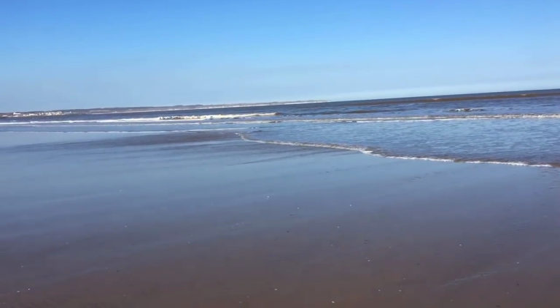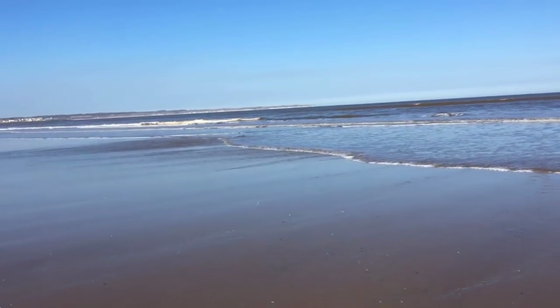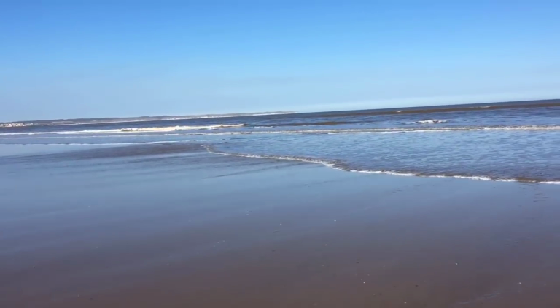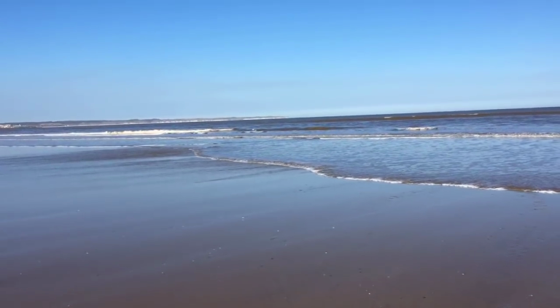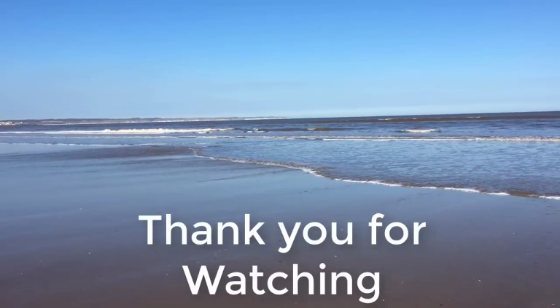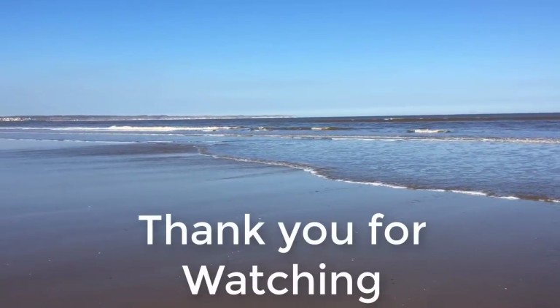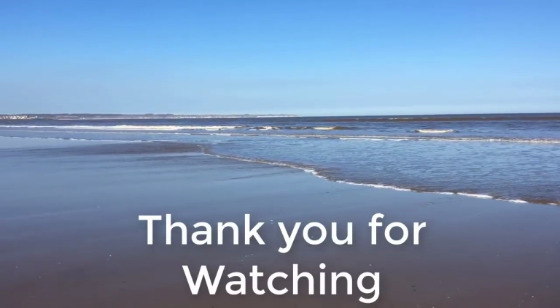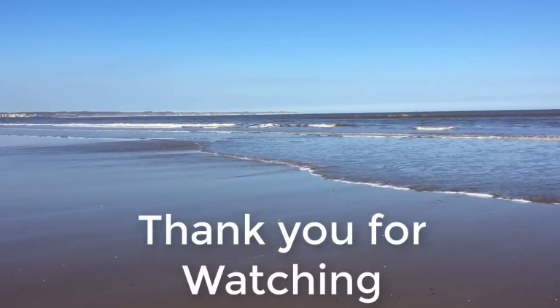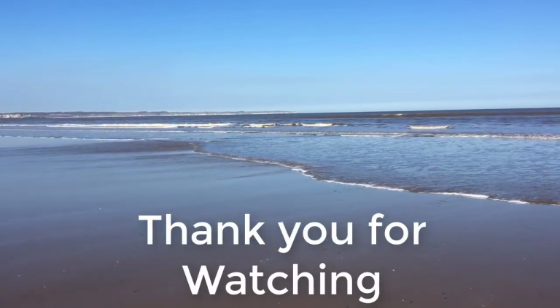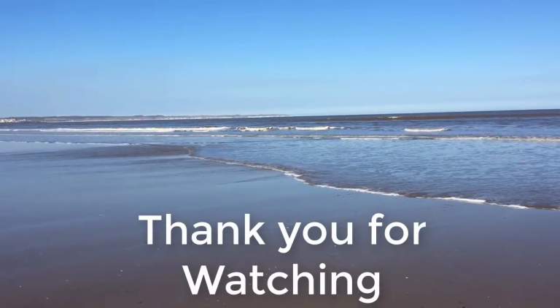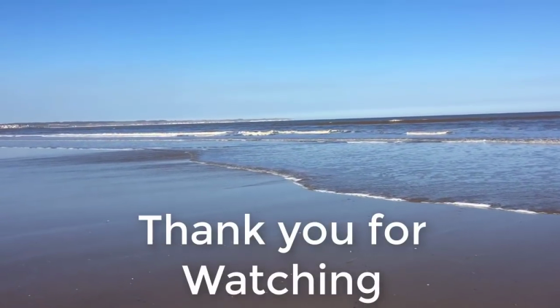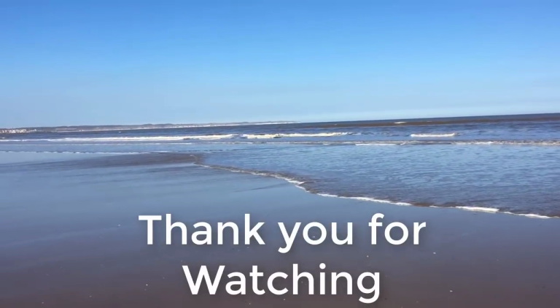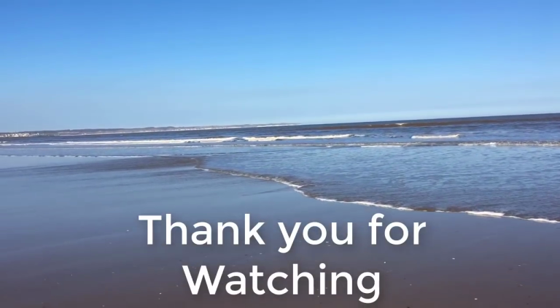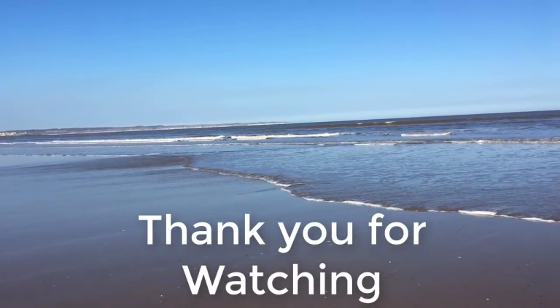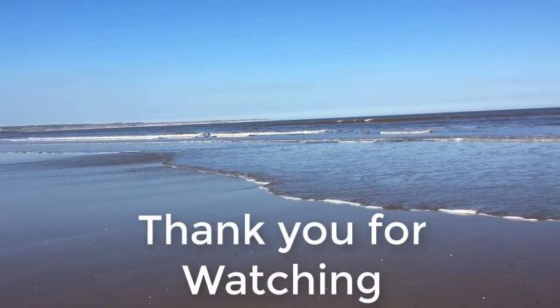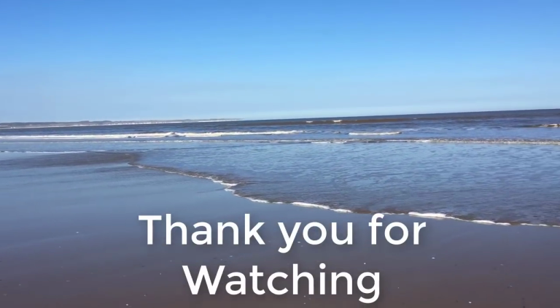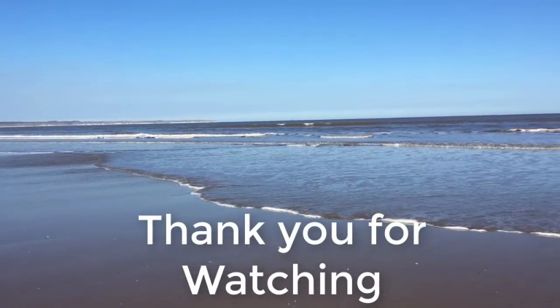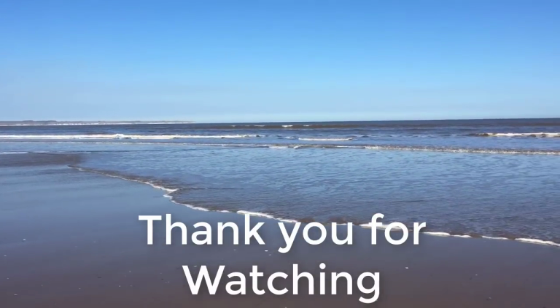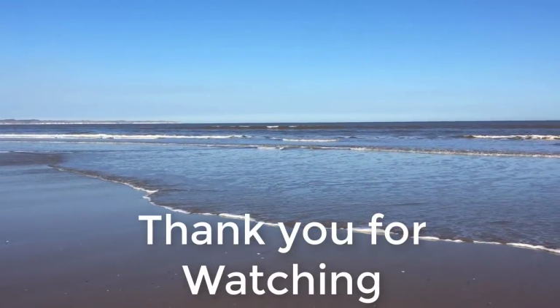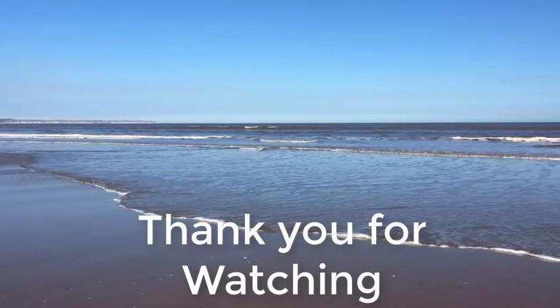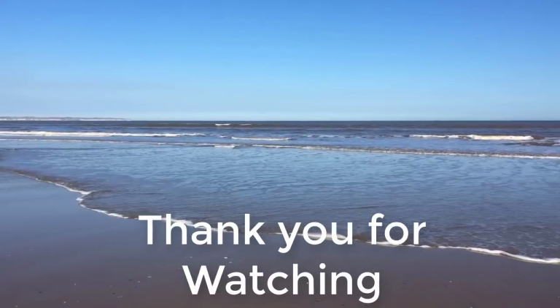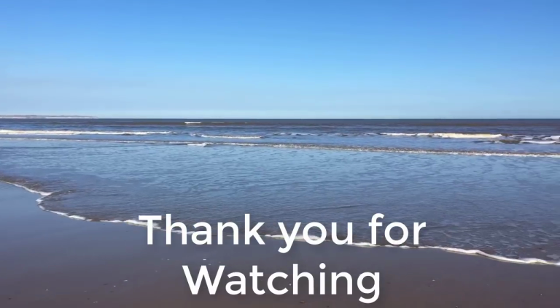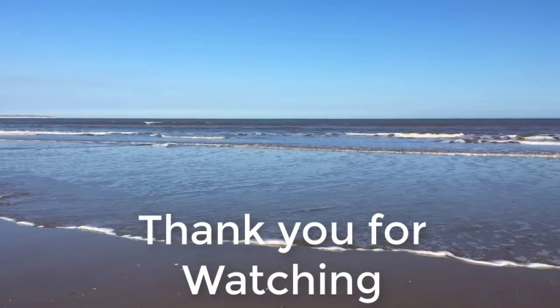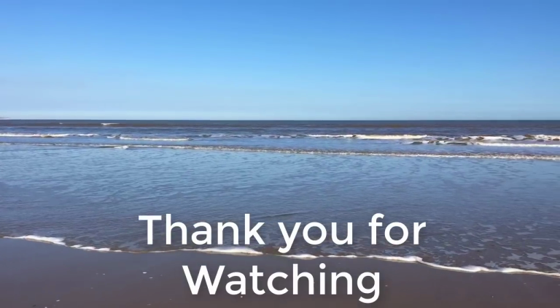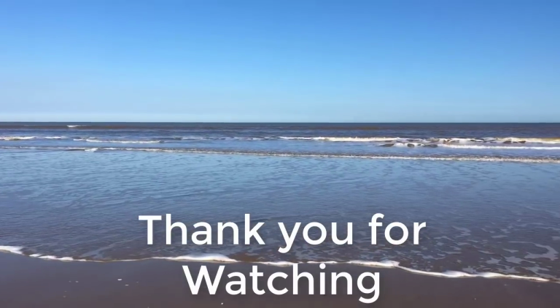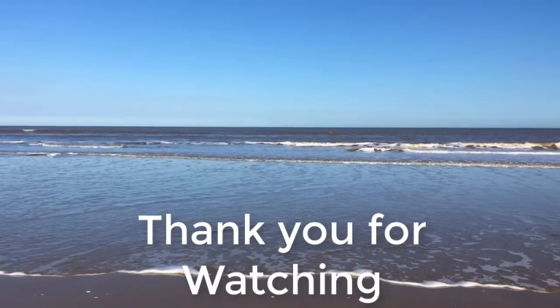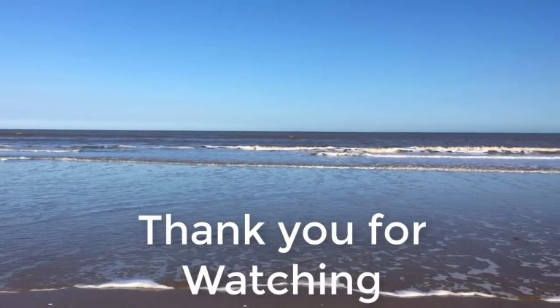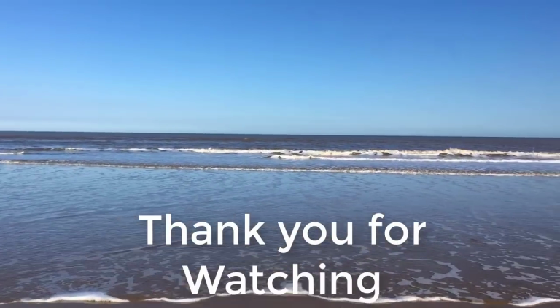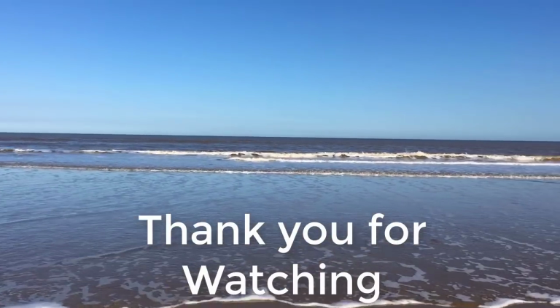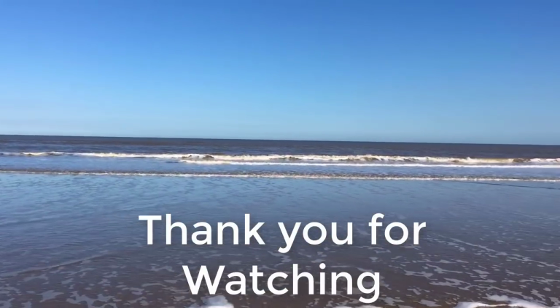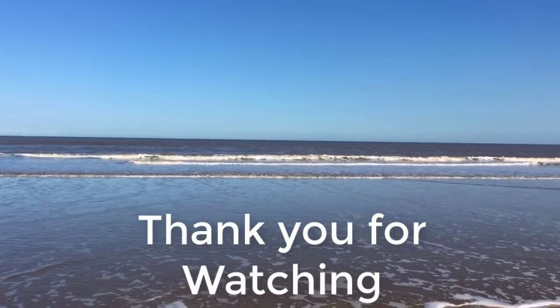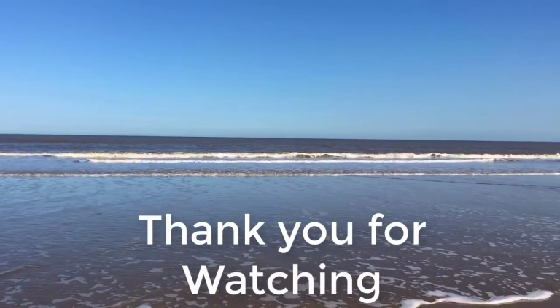Thank you for watching and enjoy the fresh and clean water that the UK coasts have to offer.